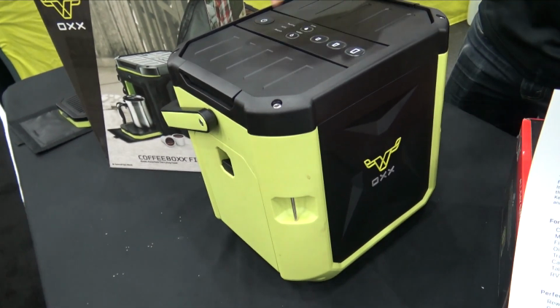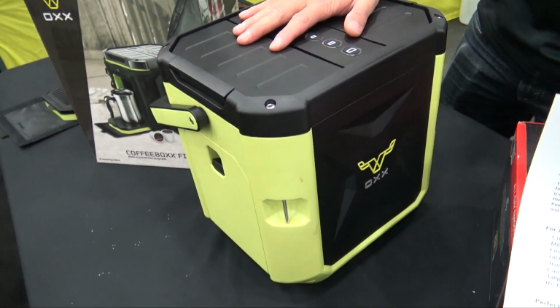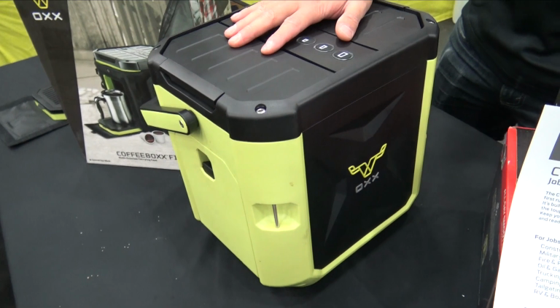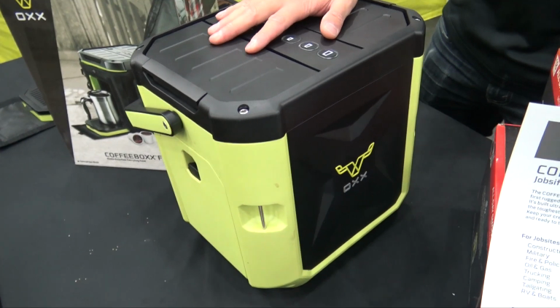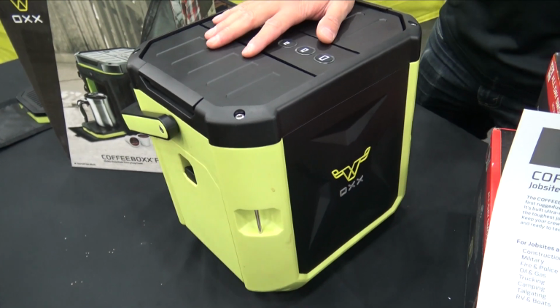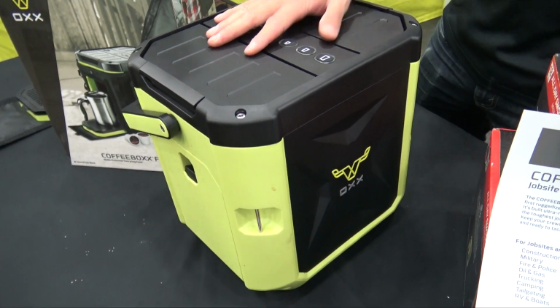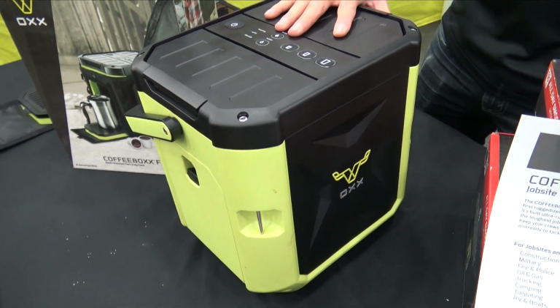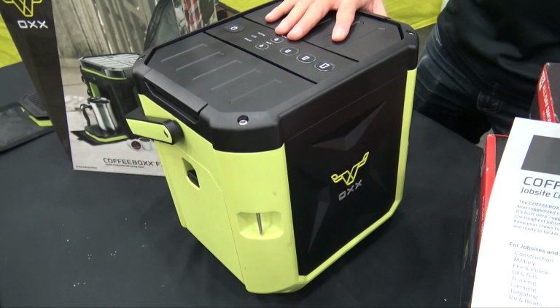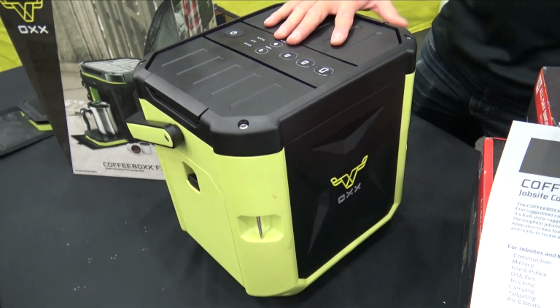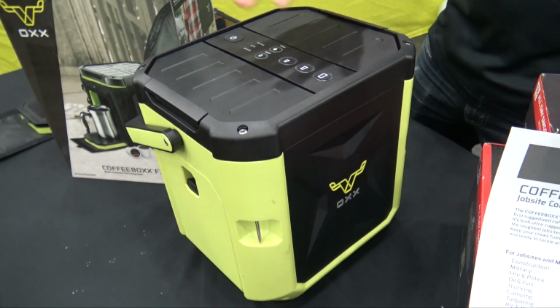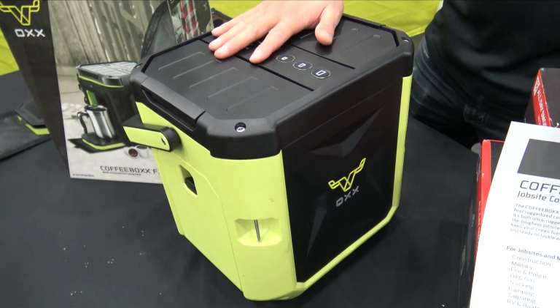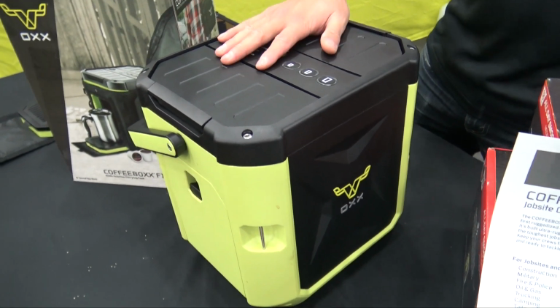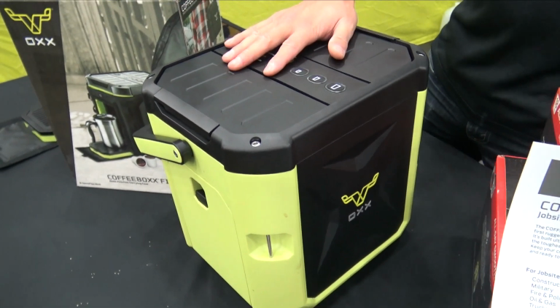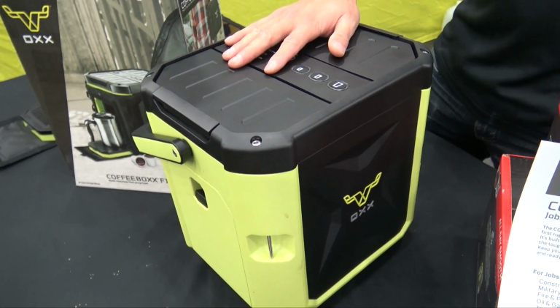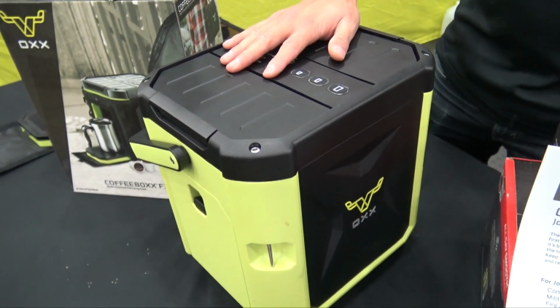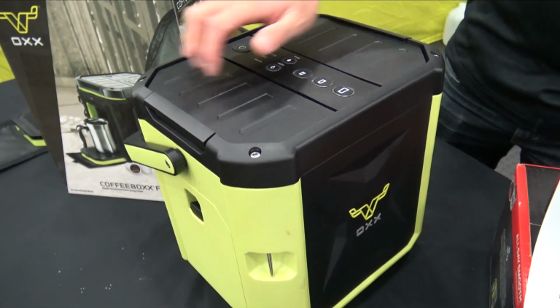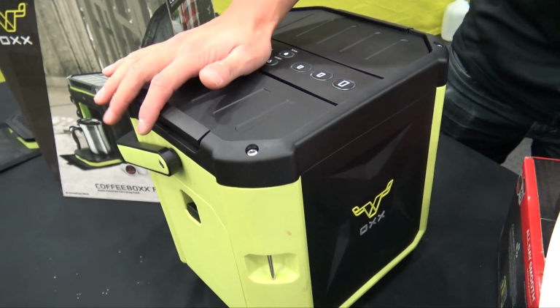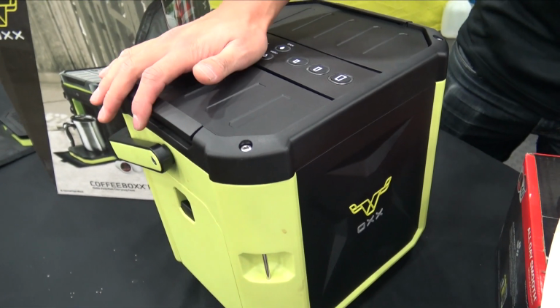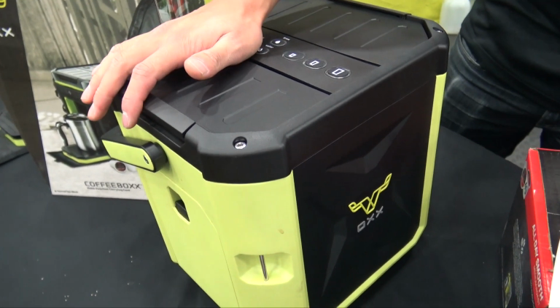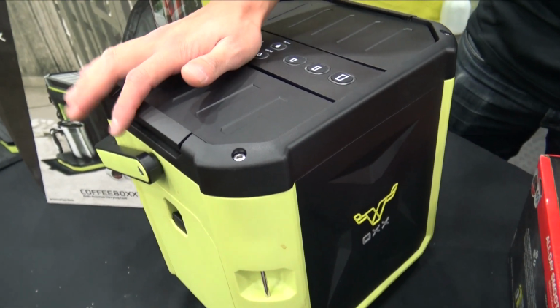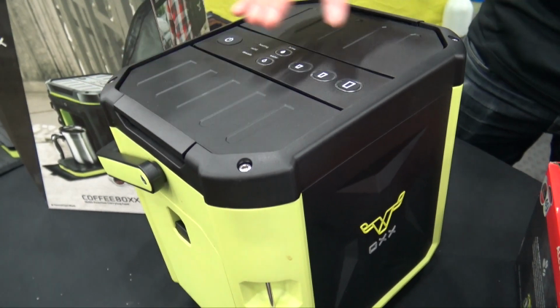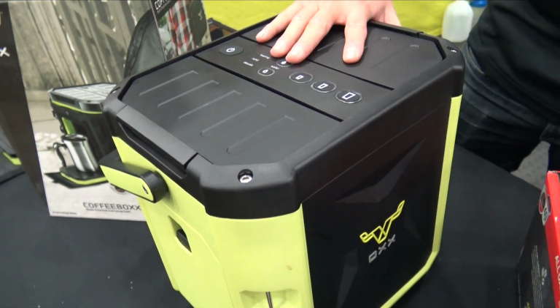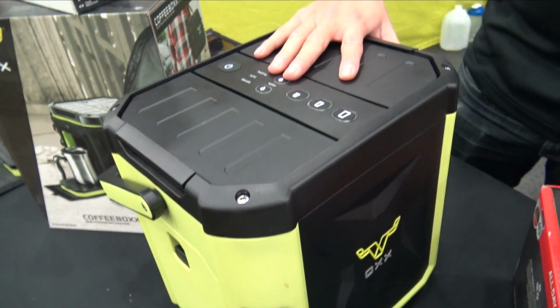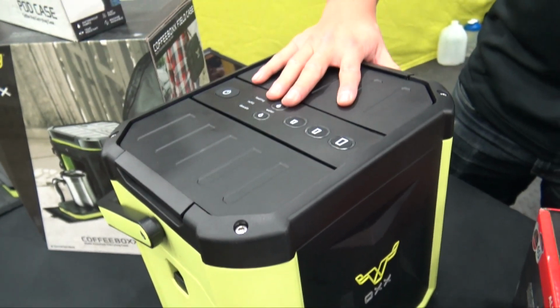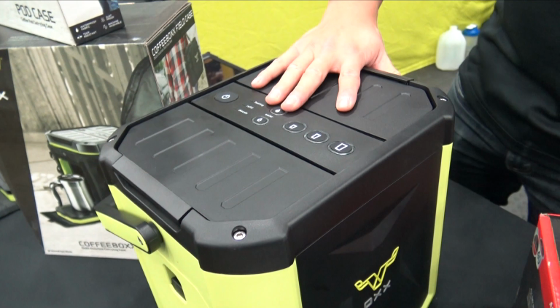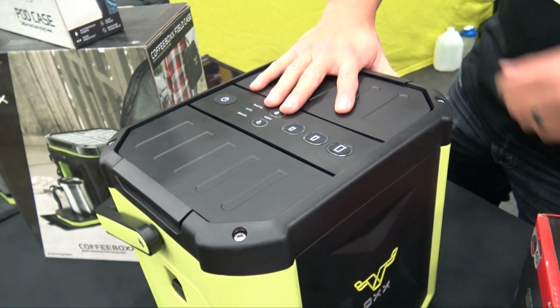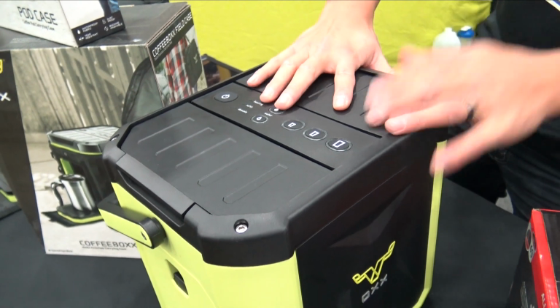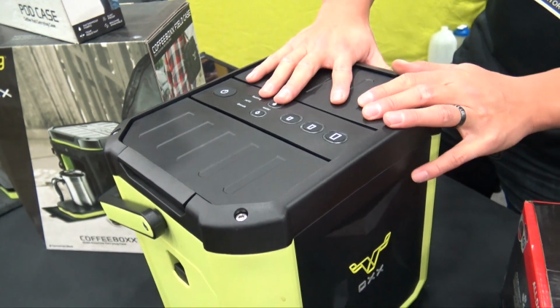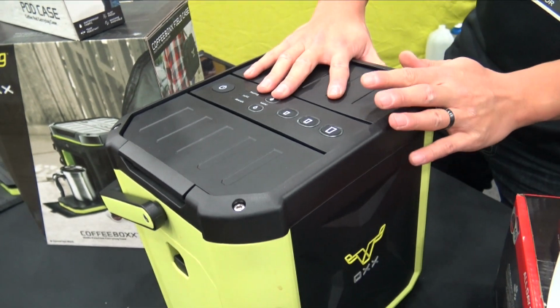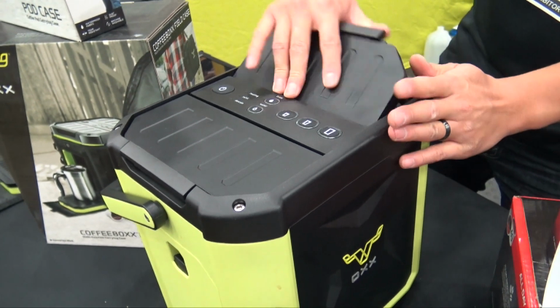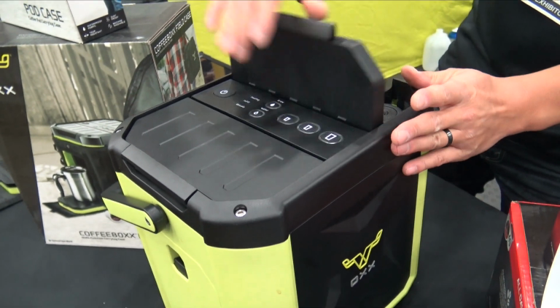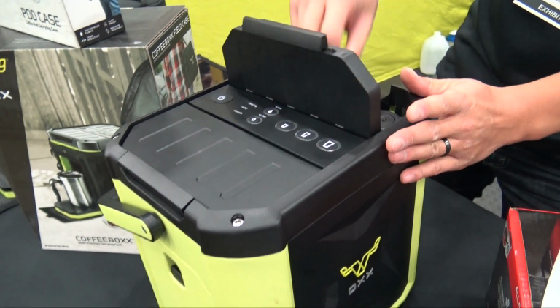So this is called the Coffee Box. It's a single-serve, ruggedized coffee maker. It uses all types of K-Cup pods that you can find in your local store.